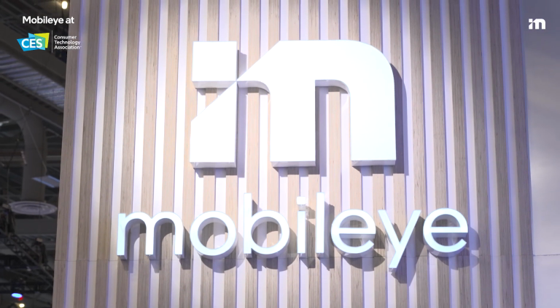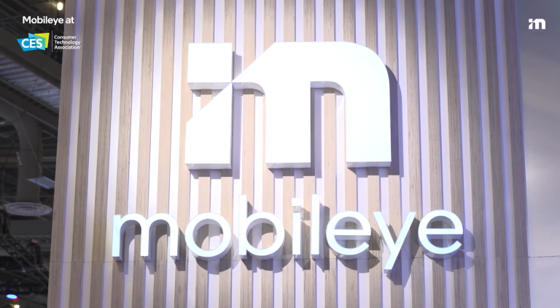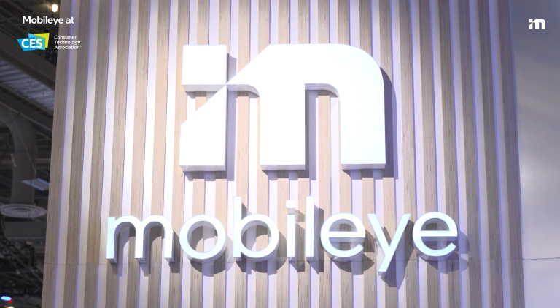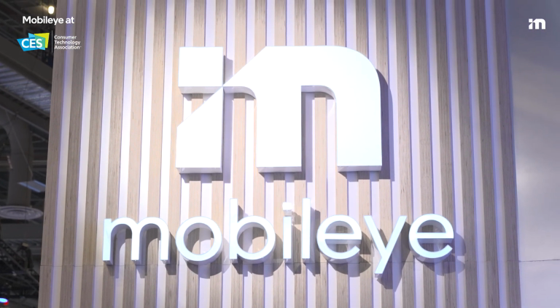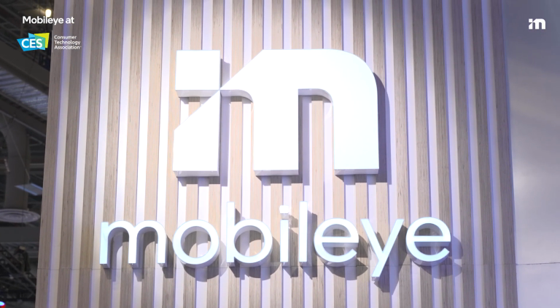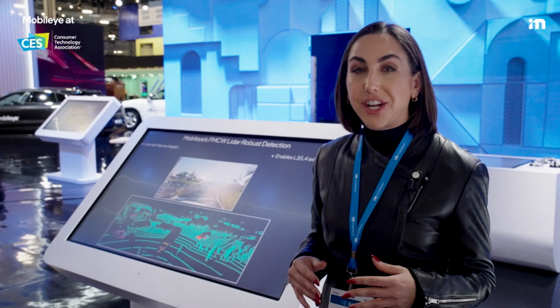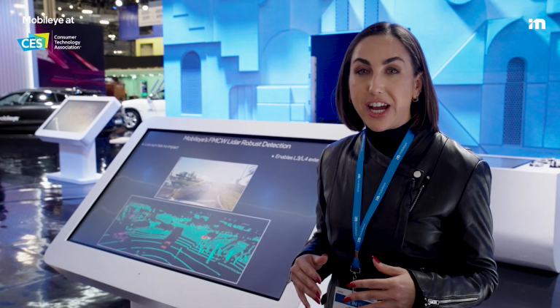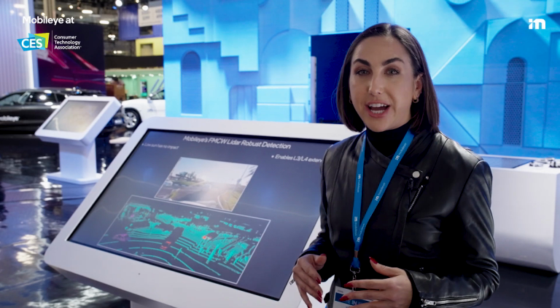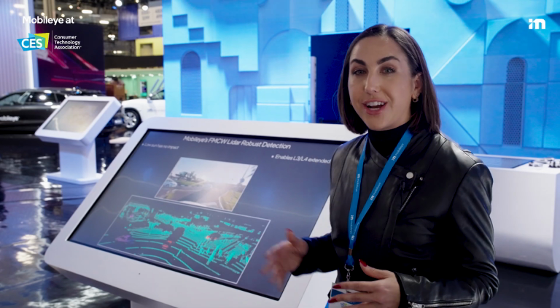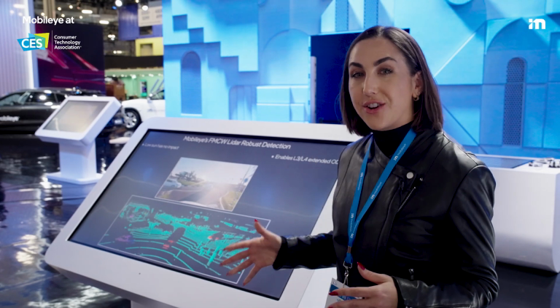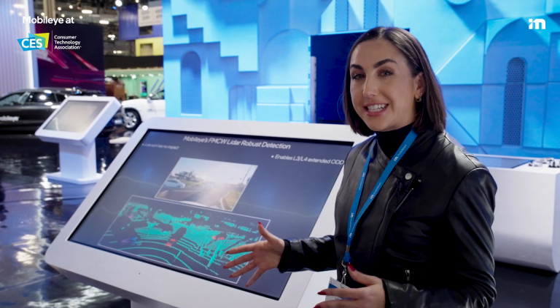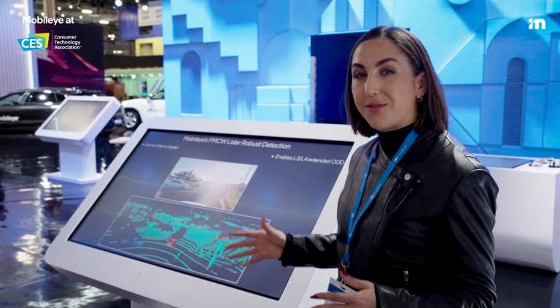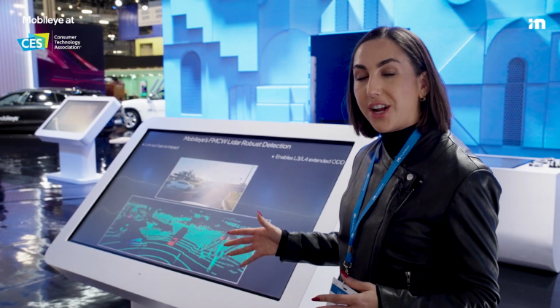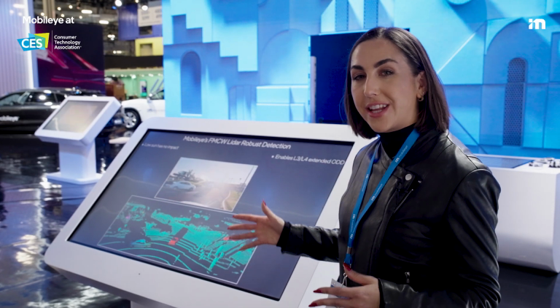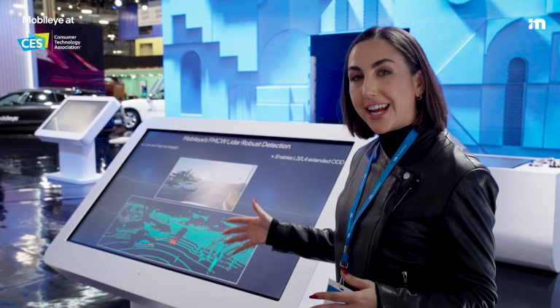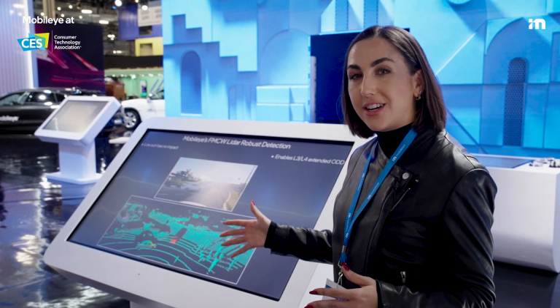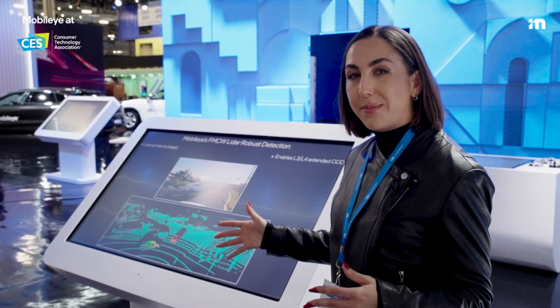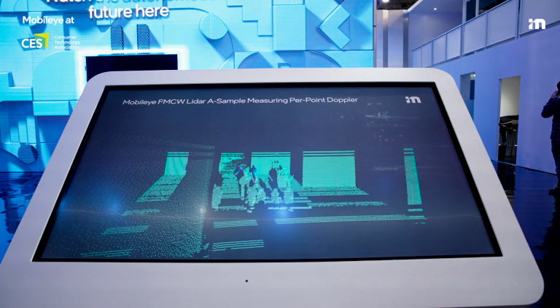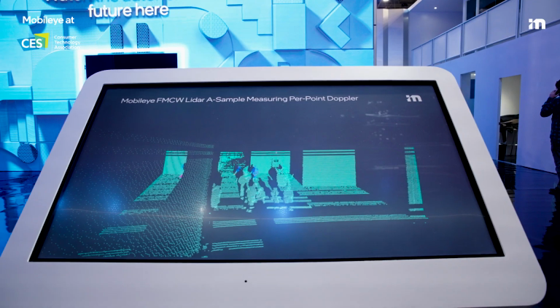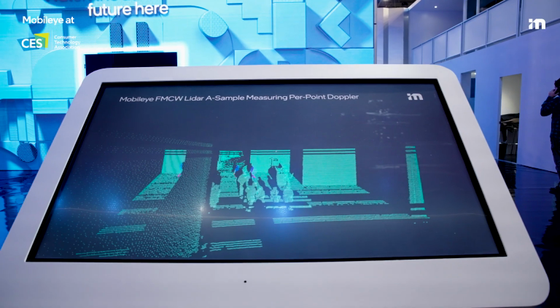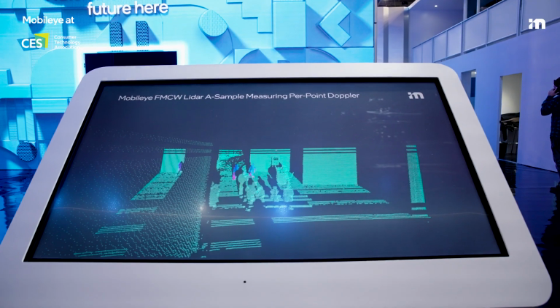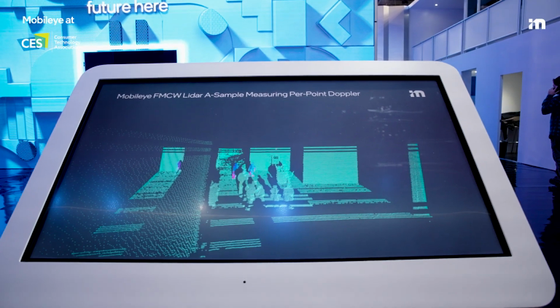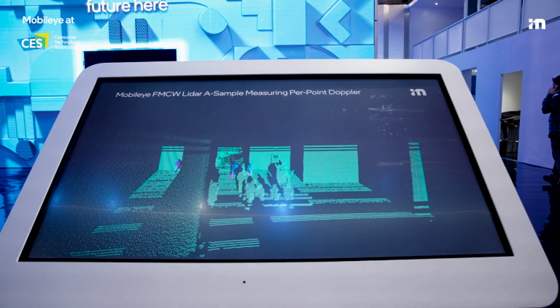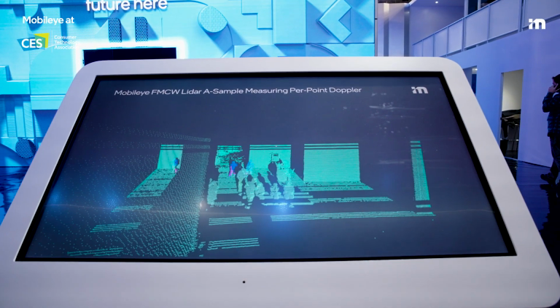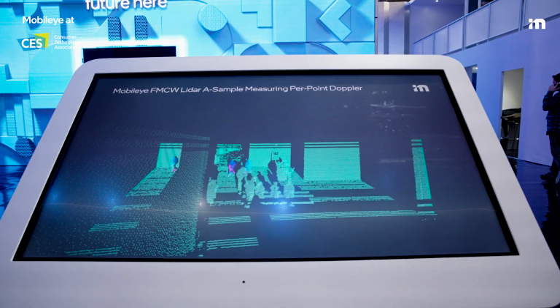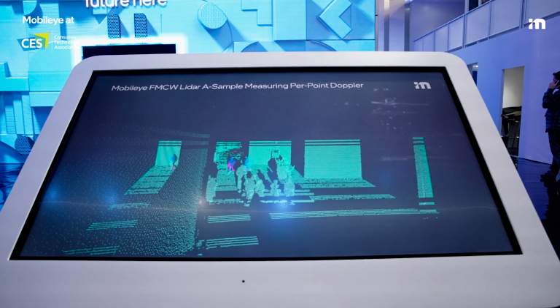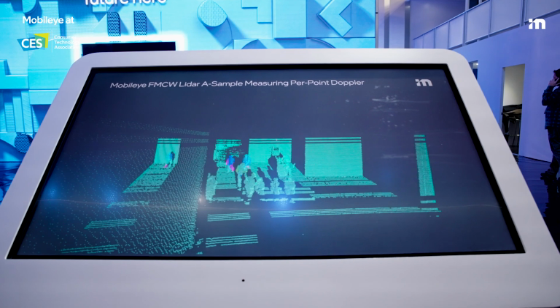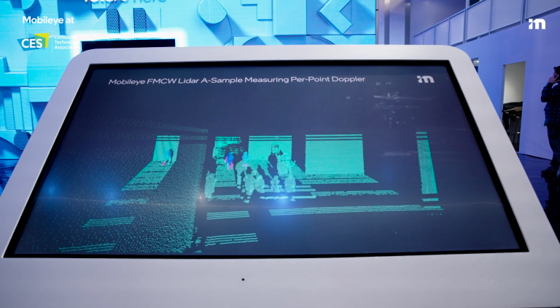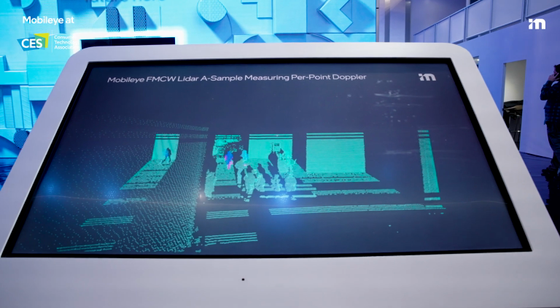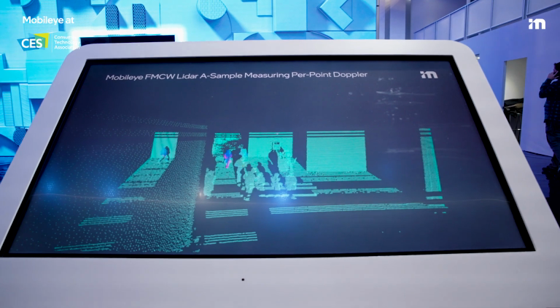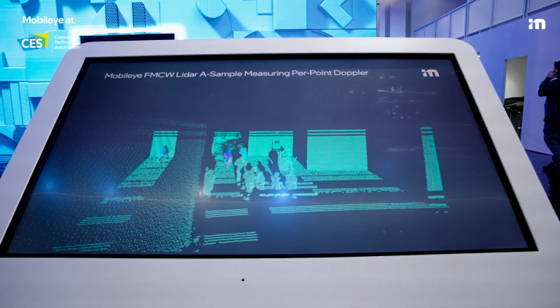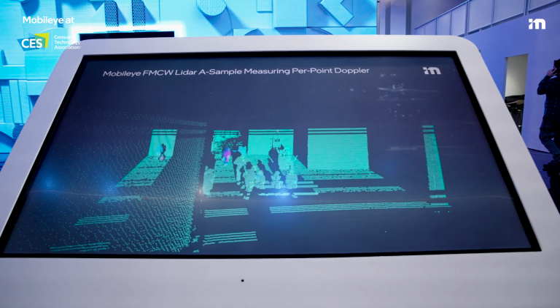Attendees will definitely want to check out our interactive radar and lidar demo where you can learn more about the technology that we're developing in-house.